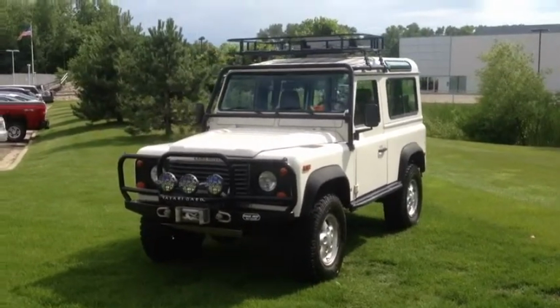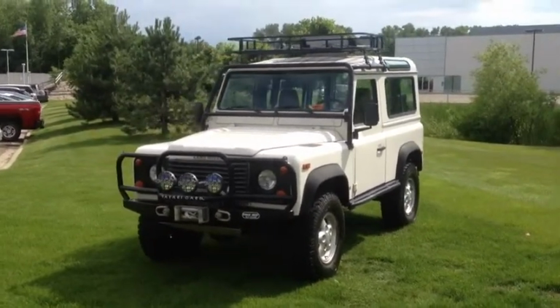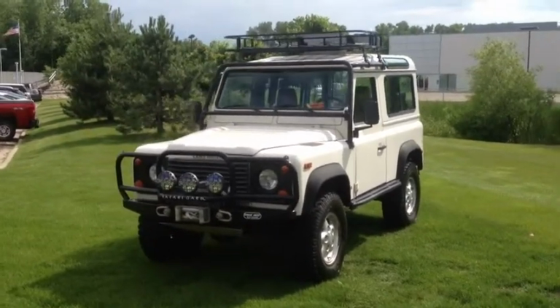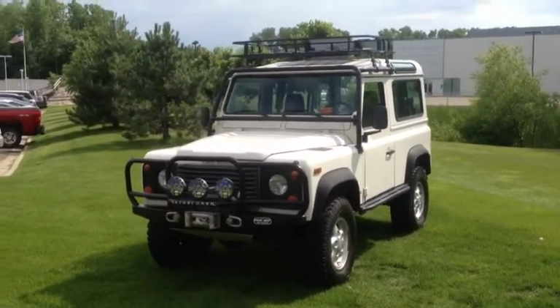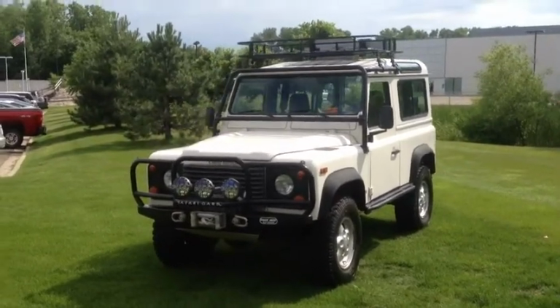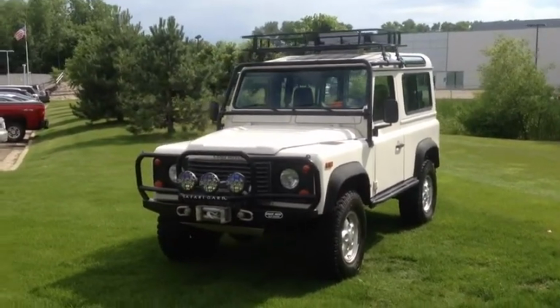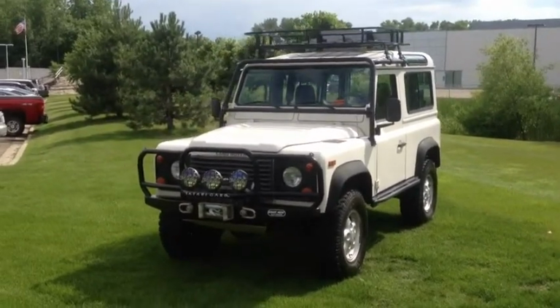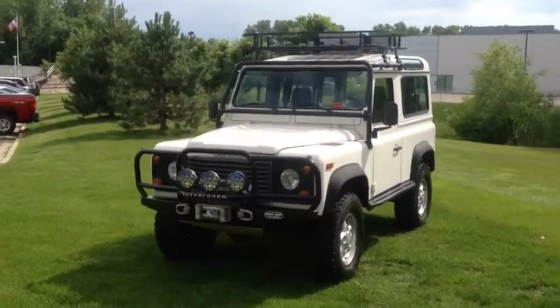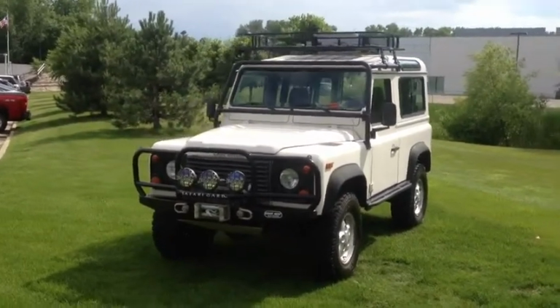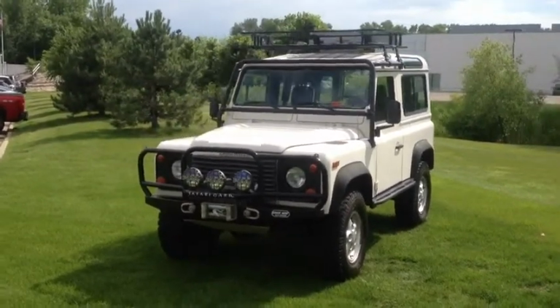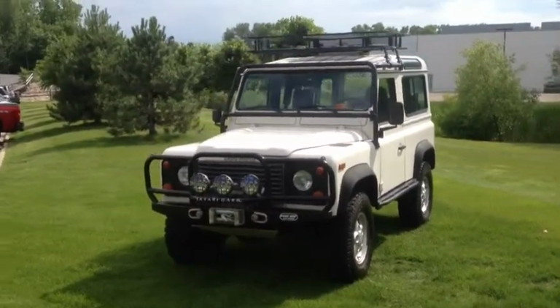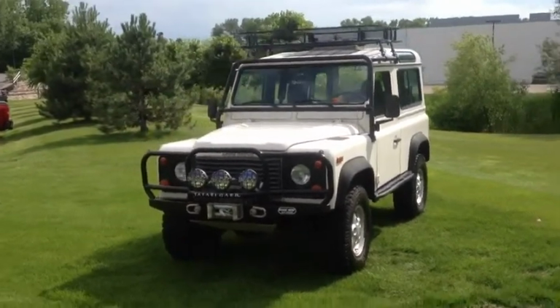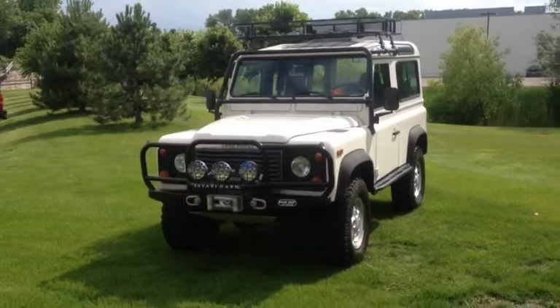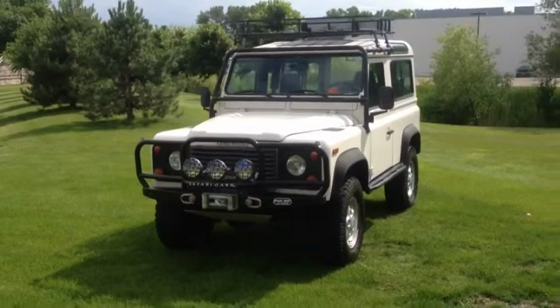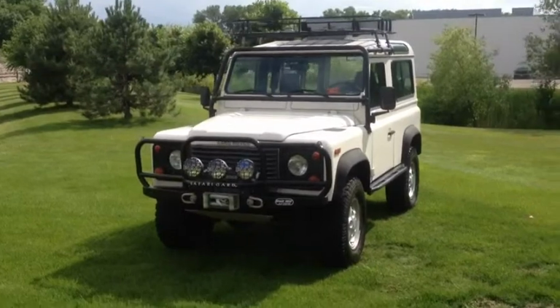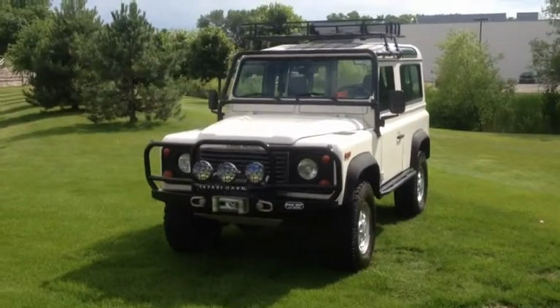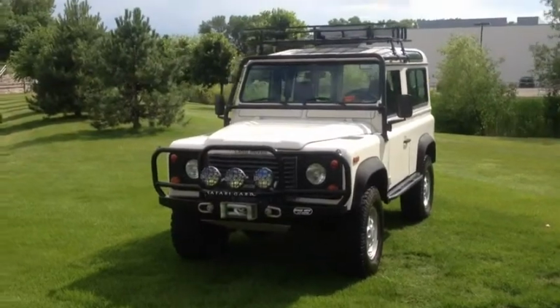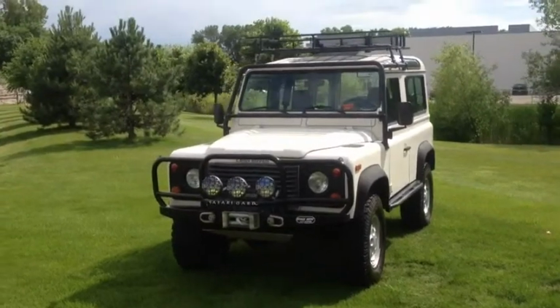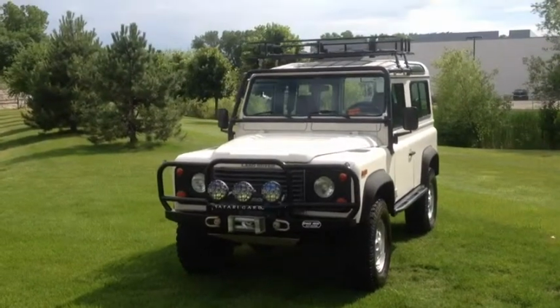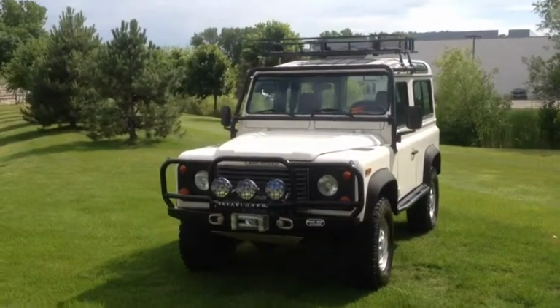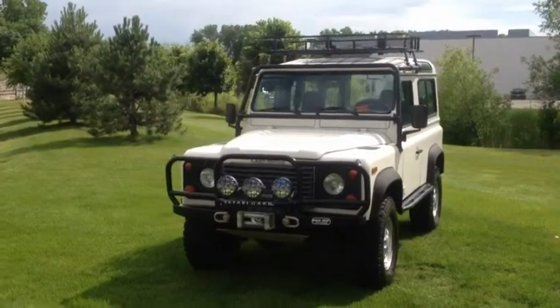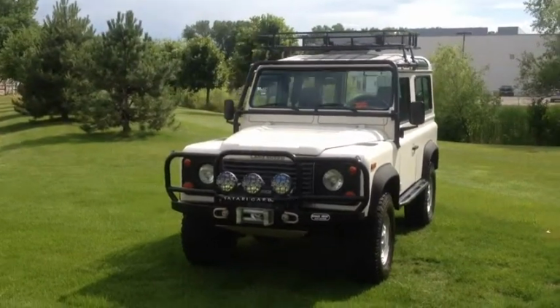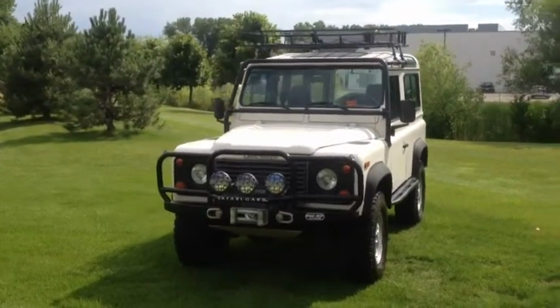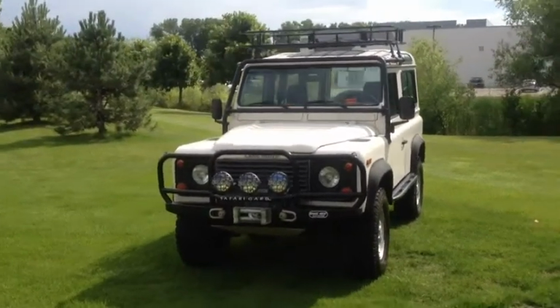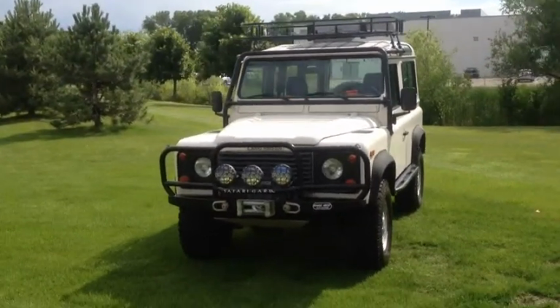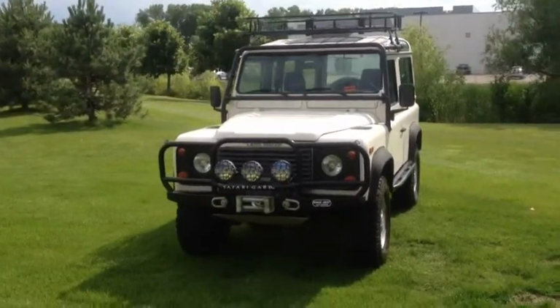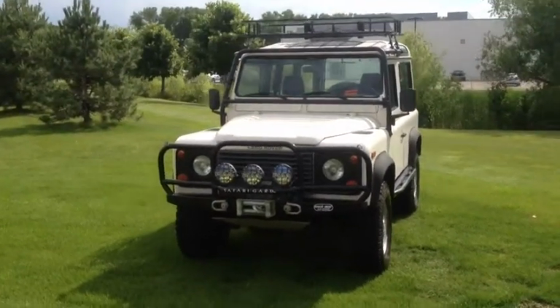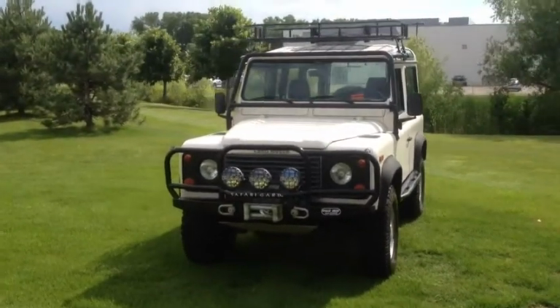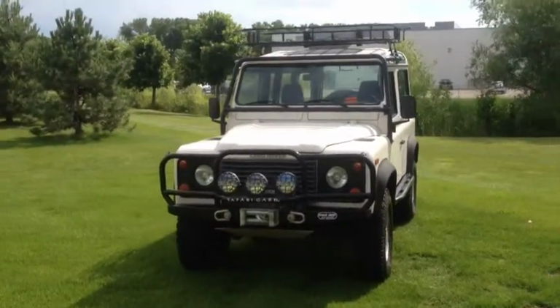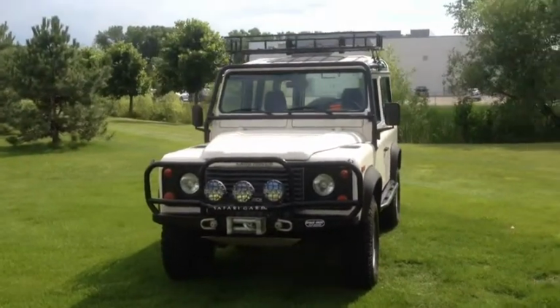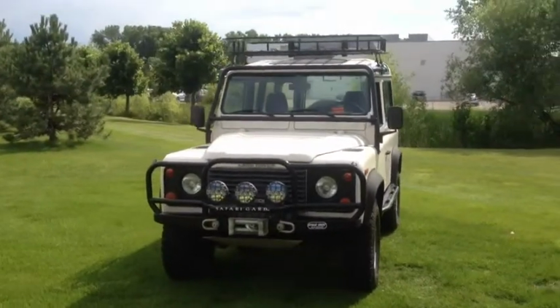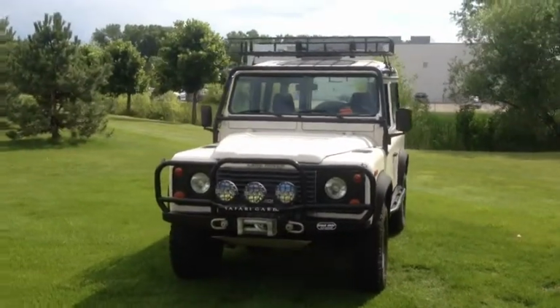Please contact Jaguar Land Rover Minneapolis for more details on this classic vintage Rover.